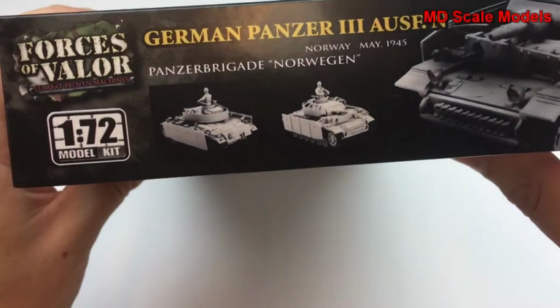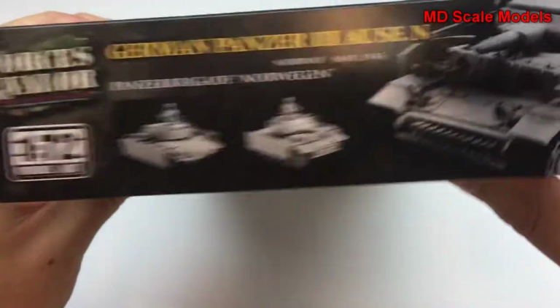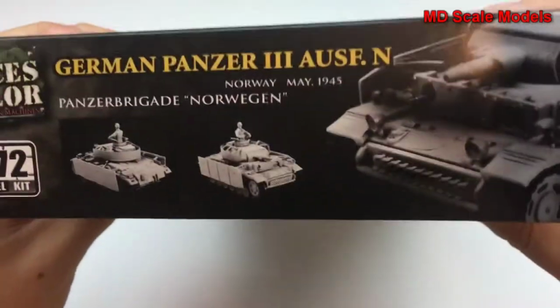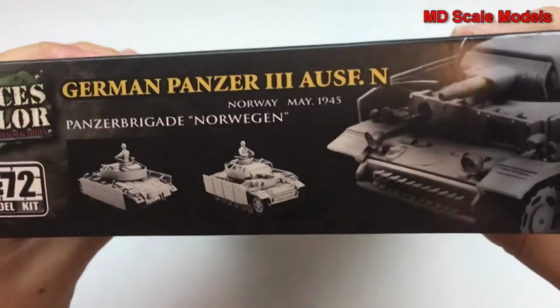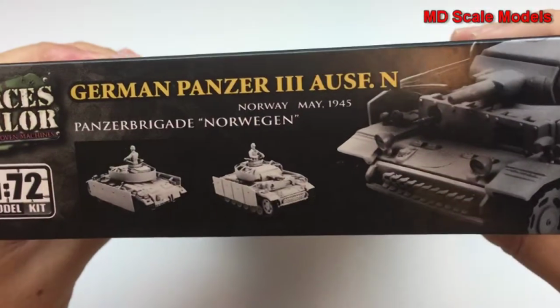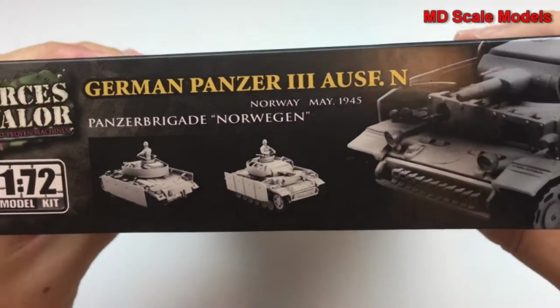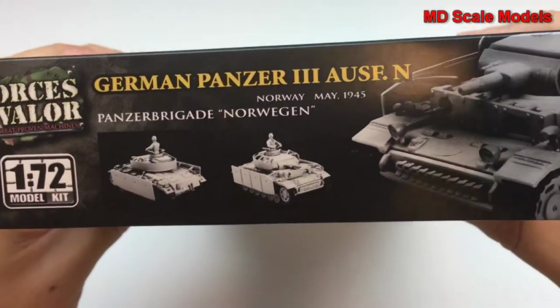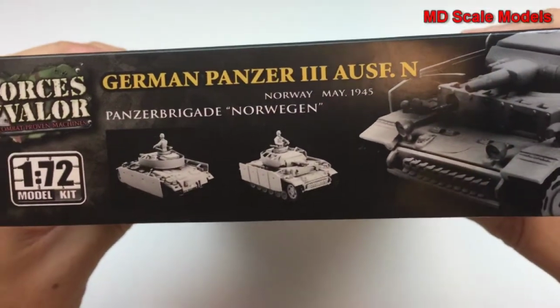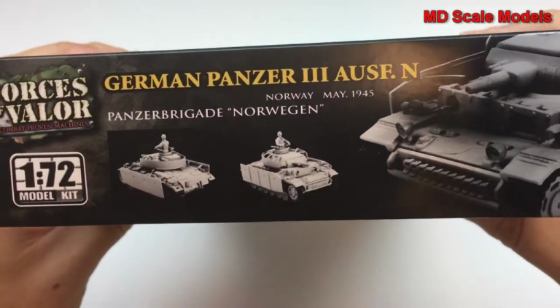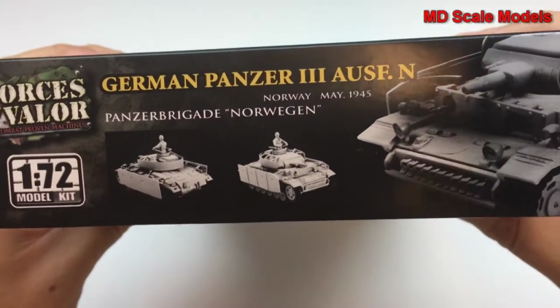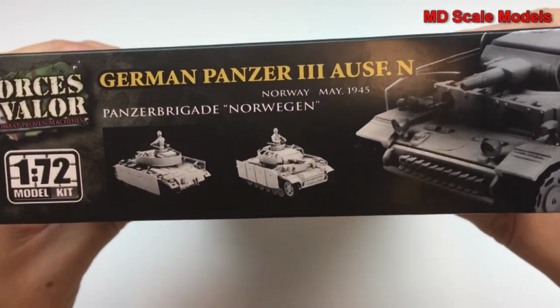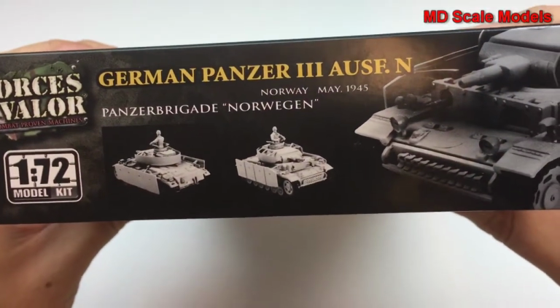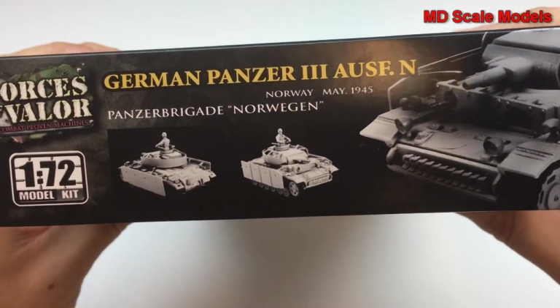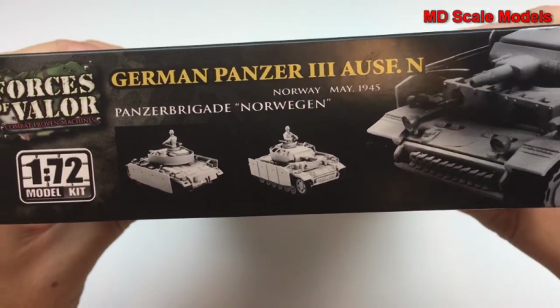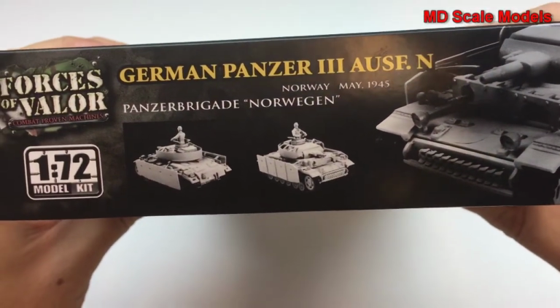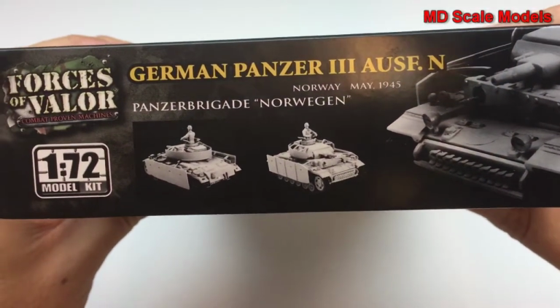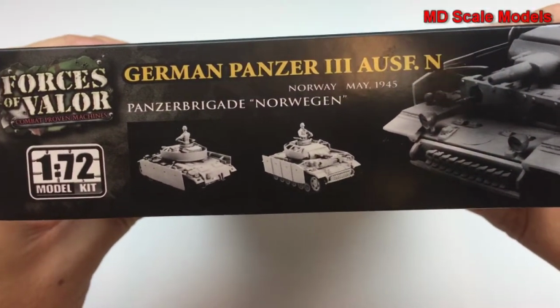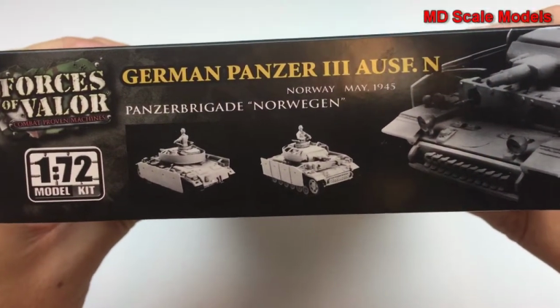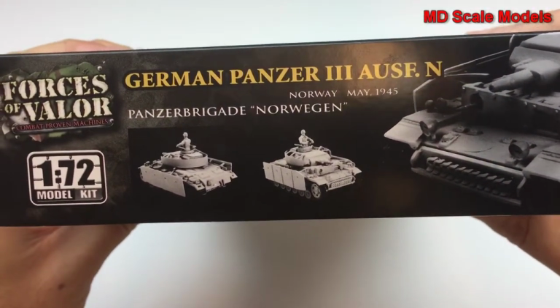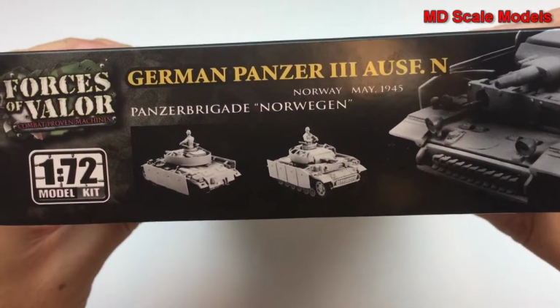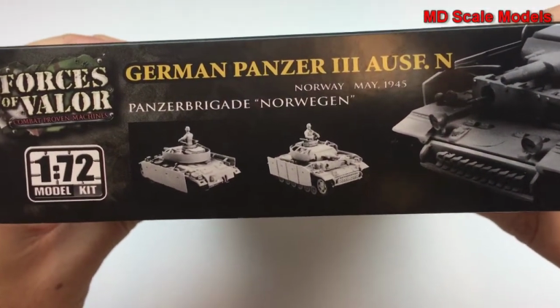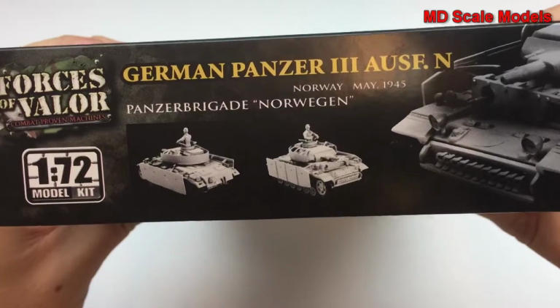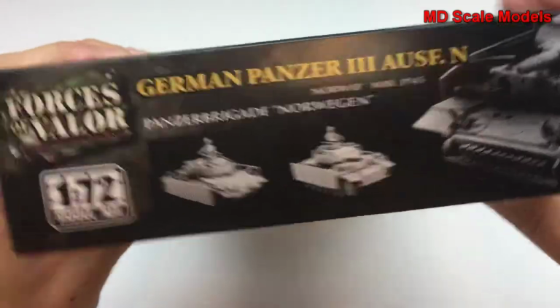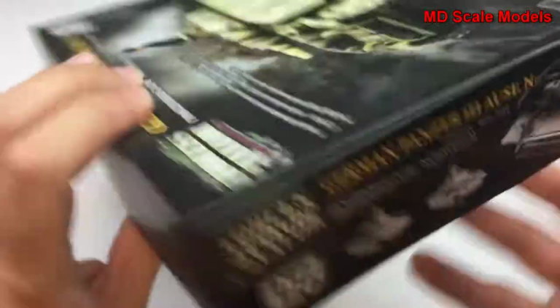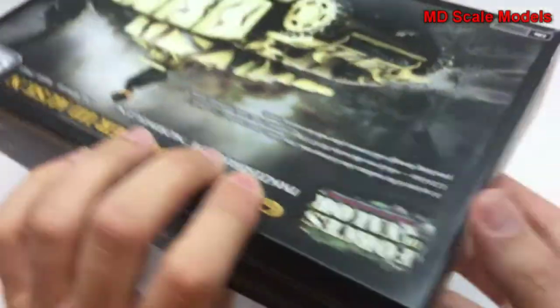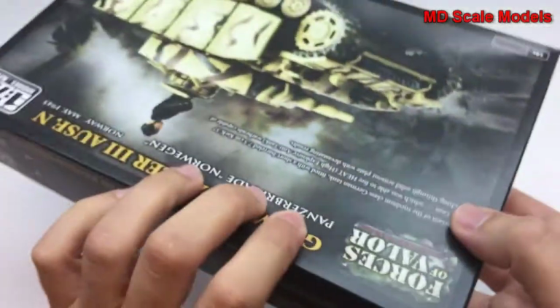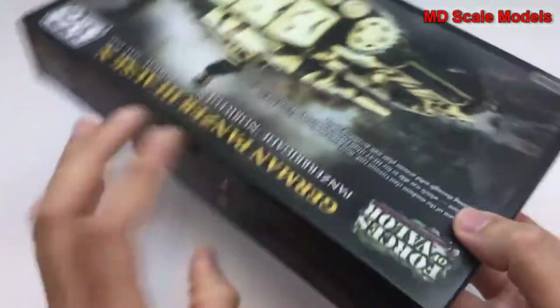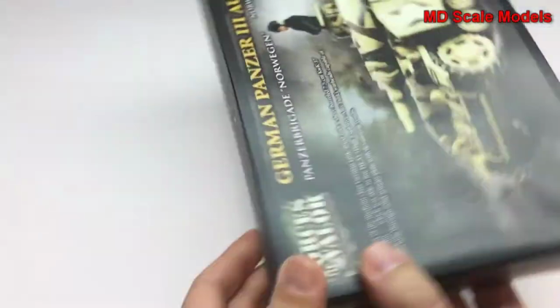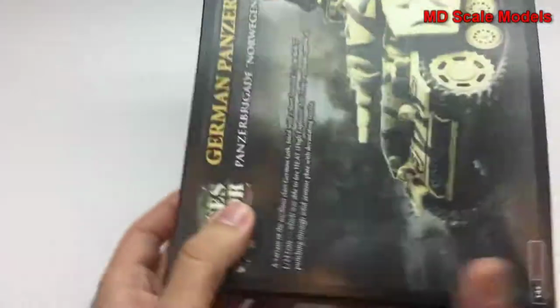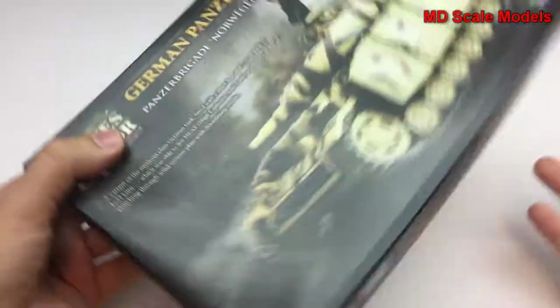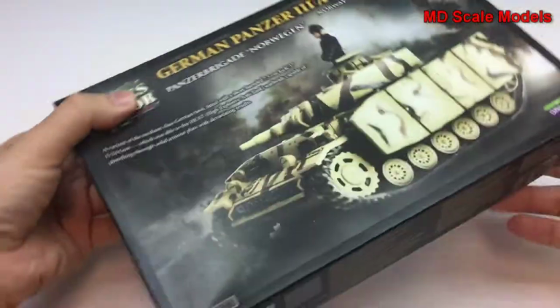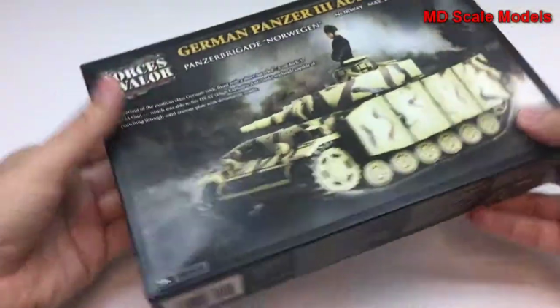Here you can see a picture of the finished model on the box. Let's have a look inside.